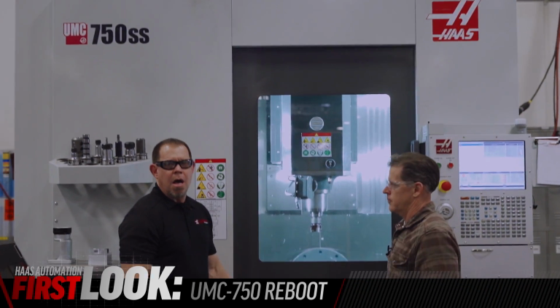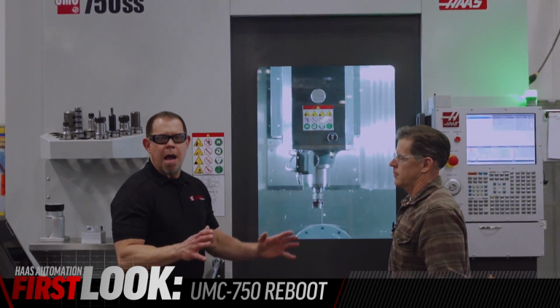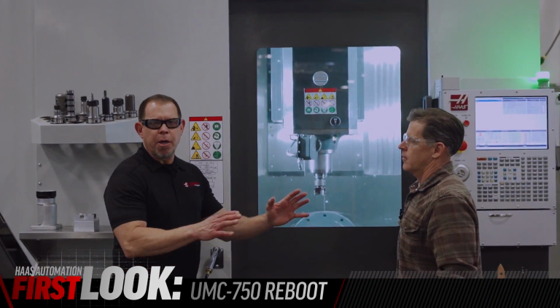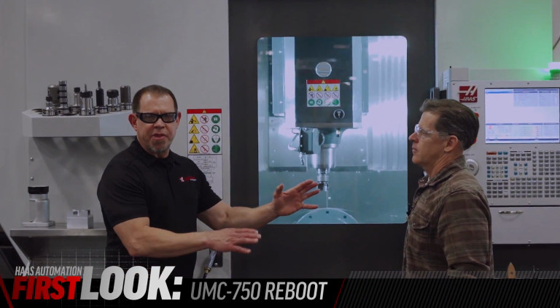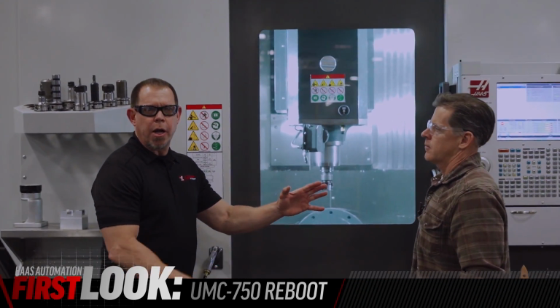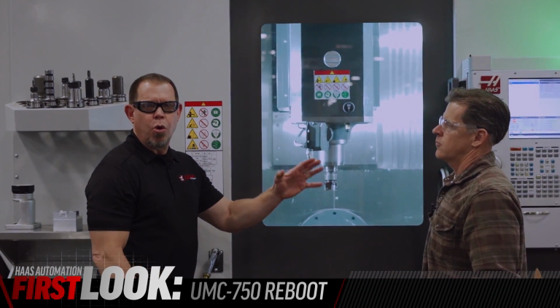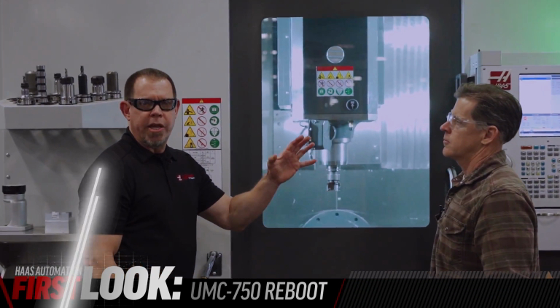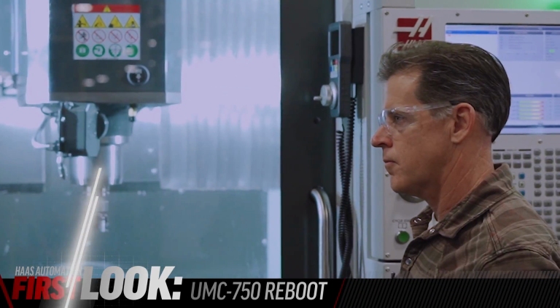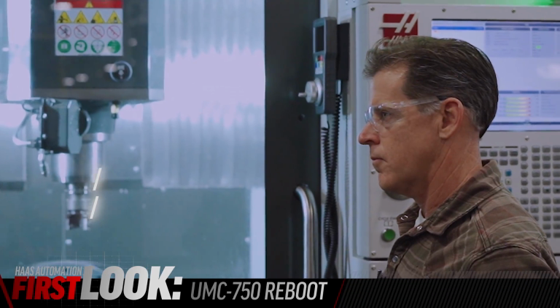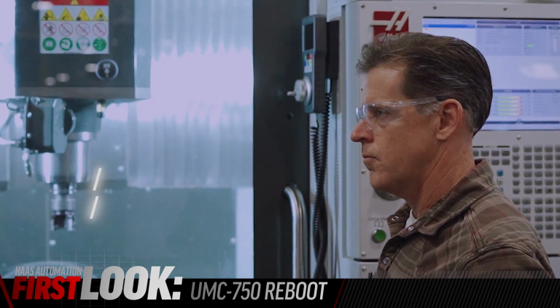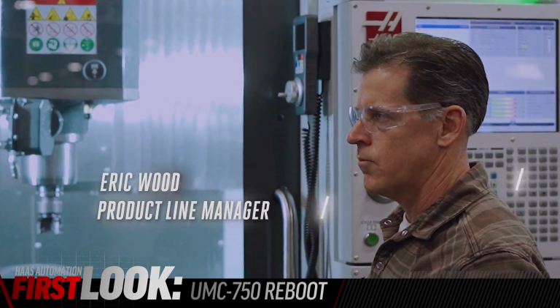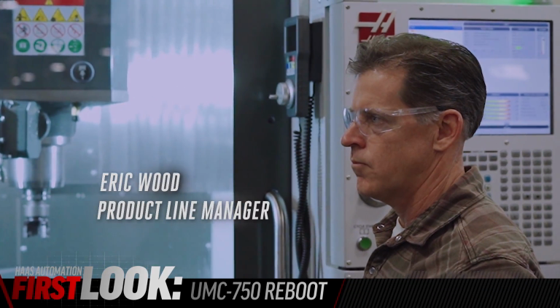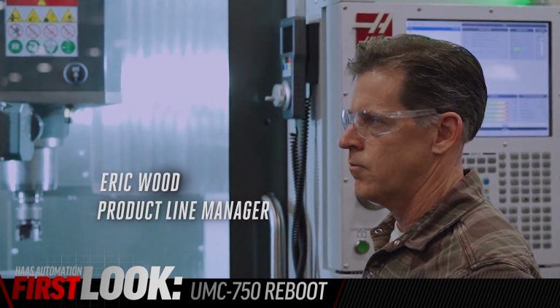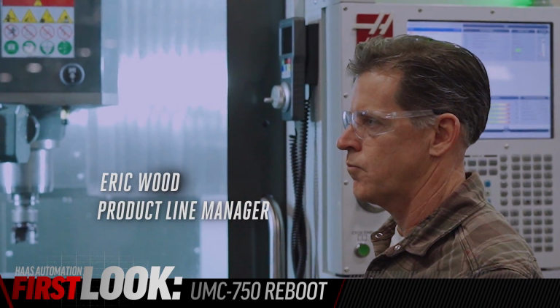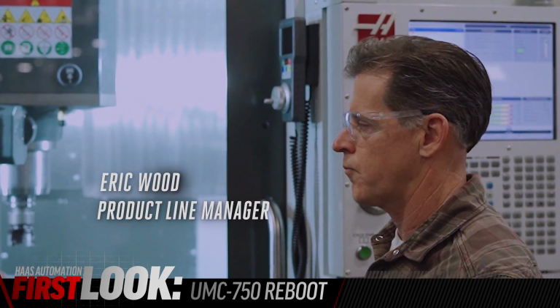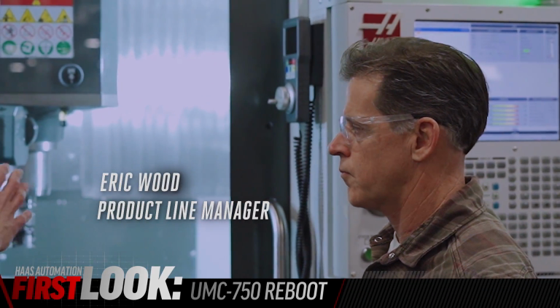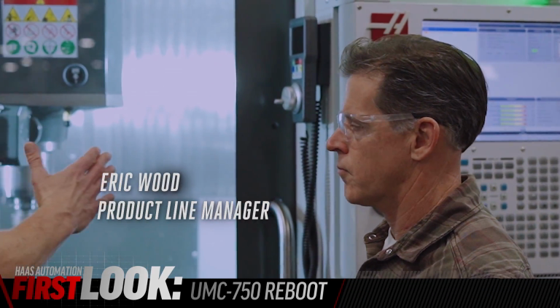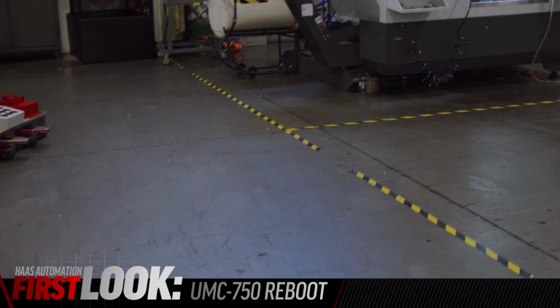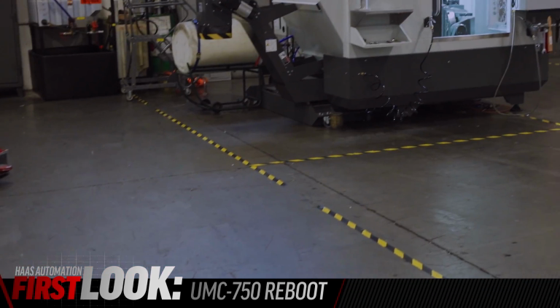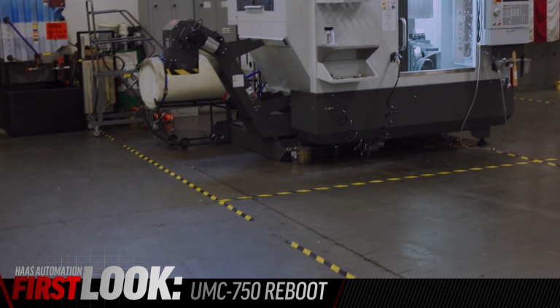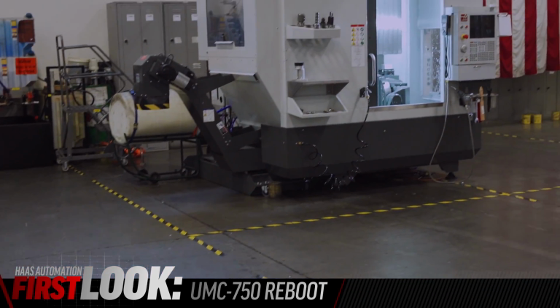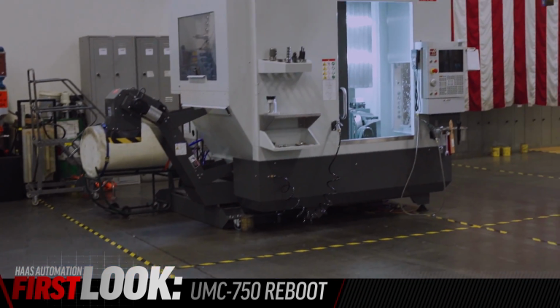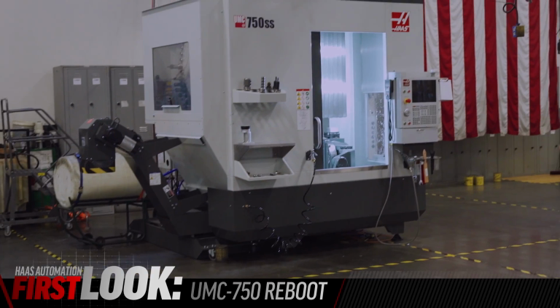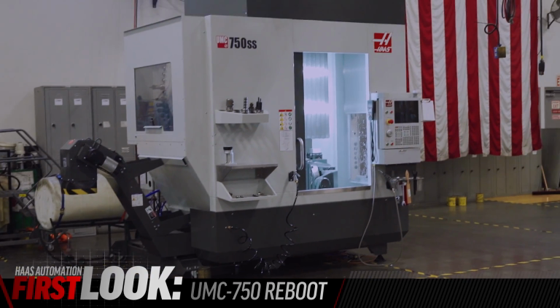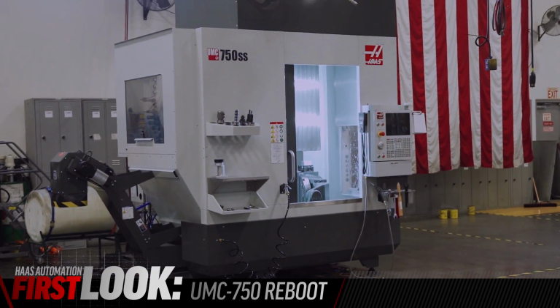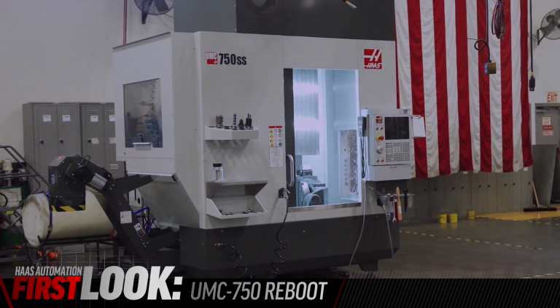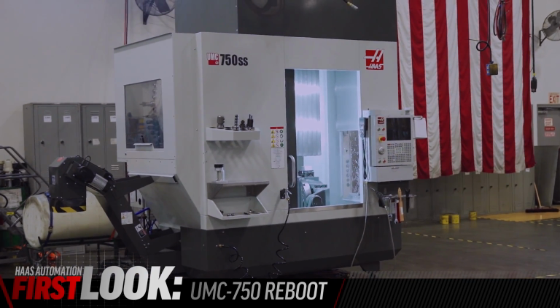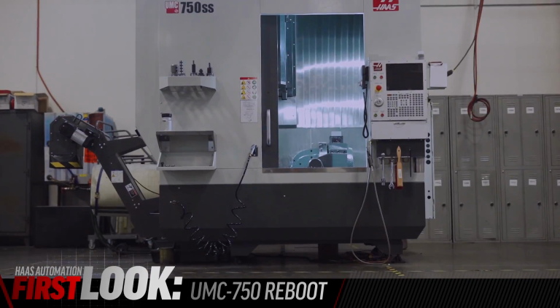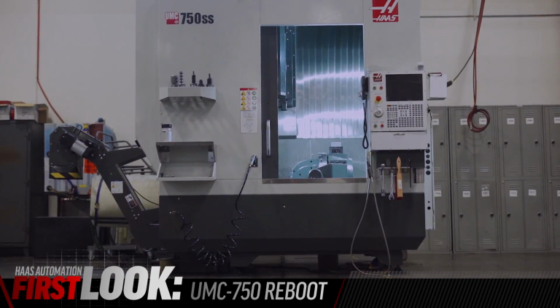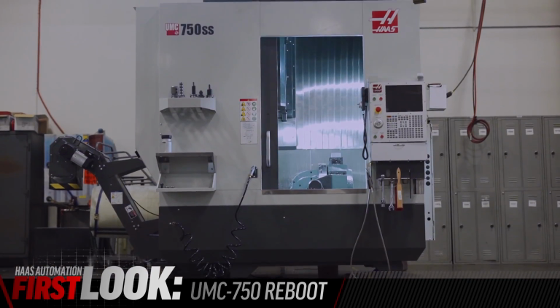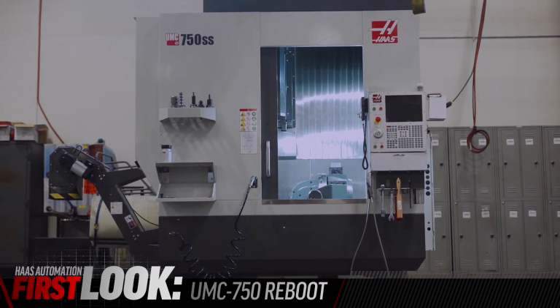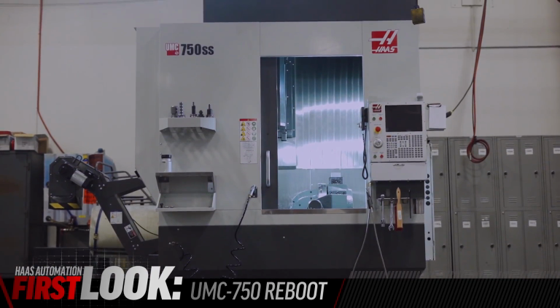I'm here with Eric Wood, engineering manager on the UMC line, and we're going to talk about the new redesigned UMC 750.